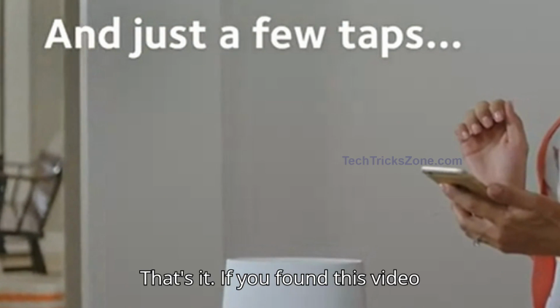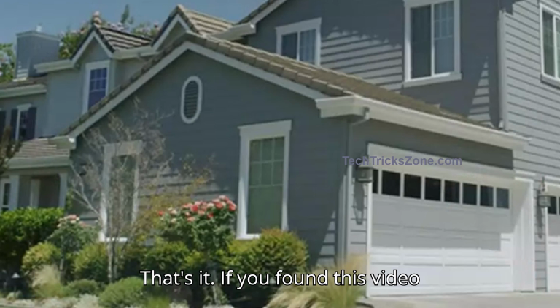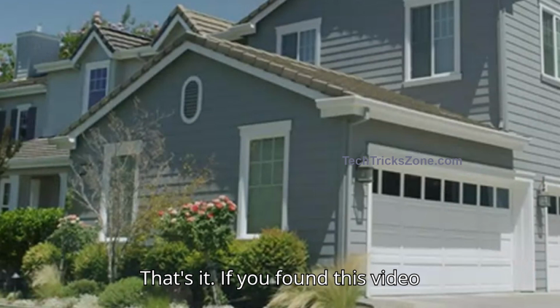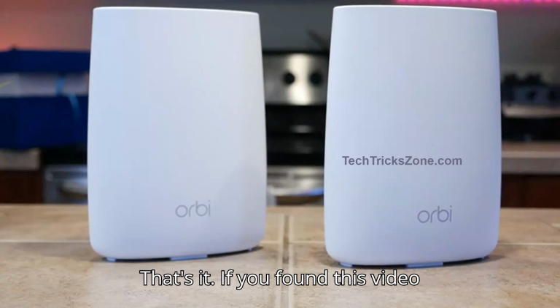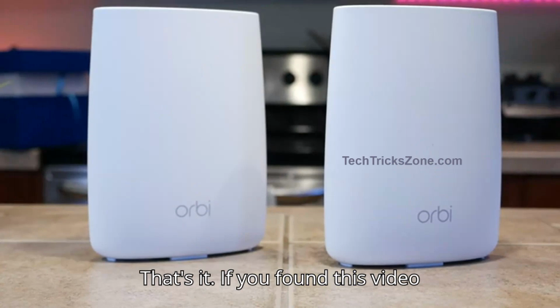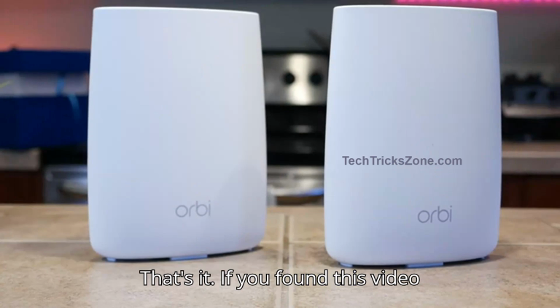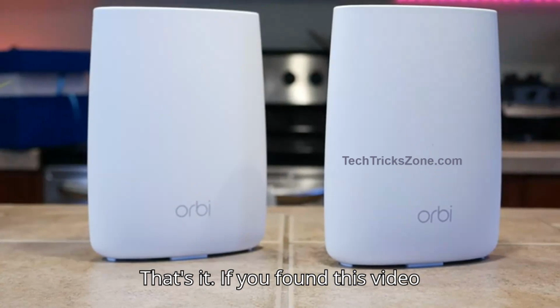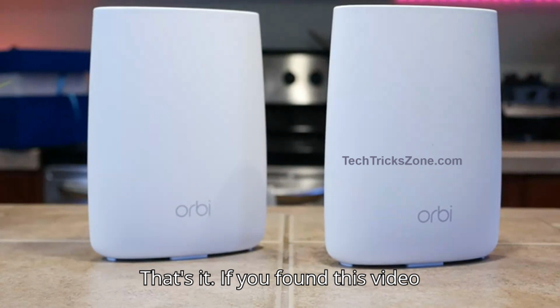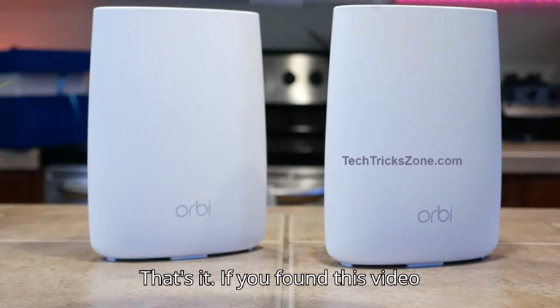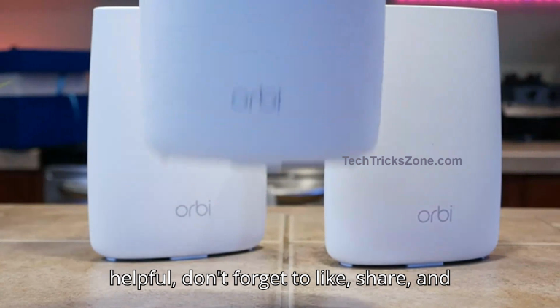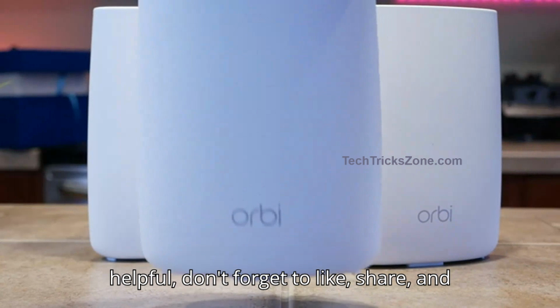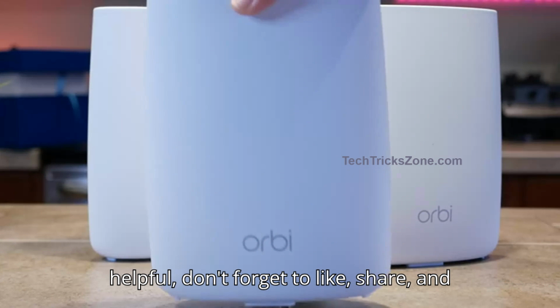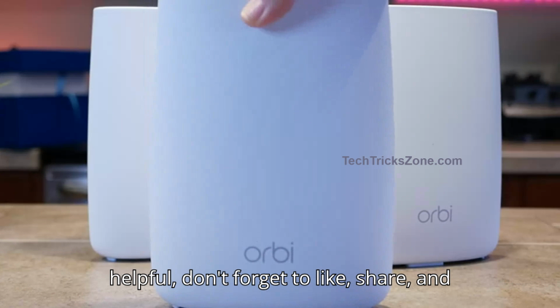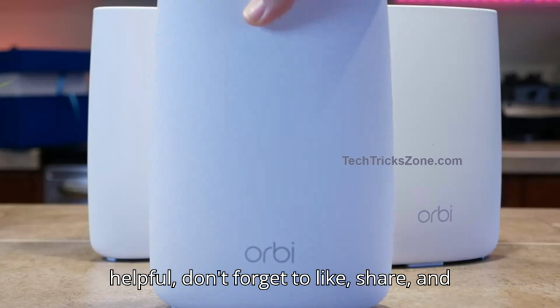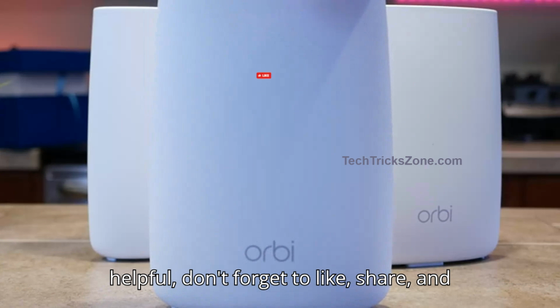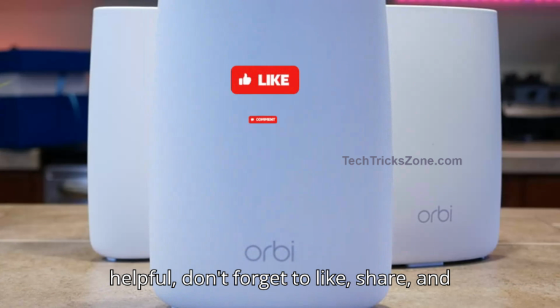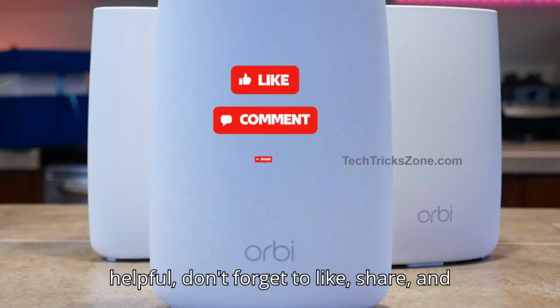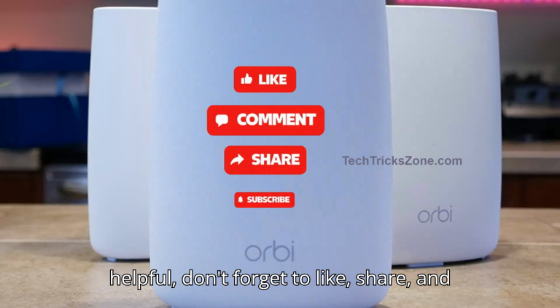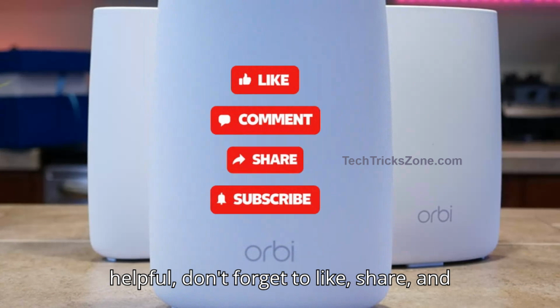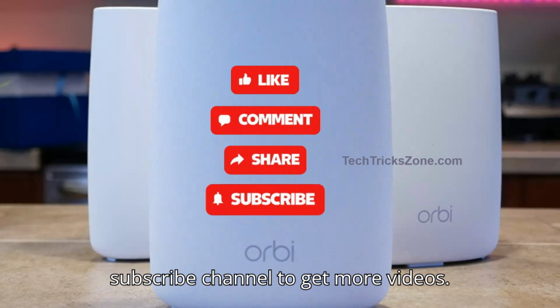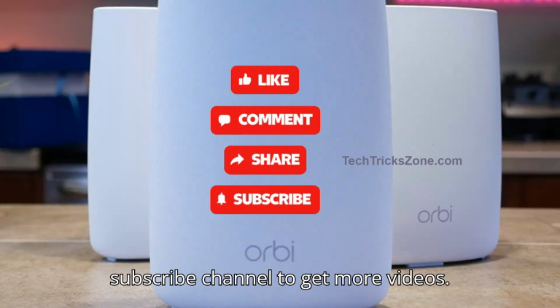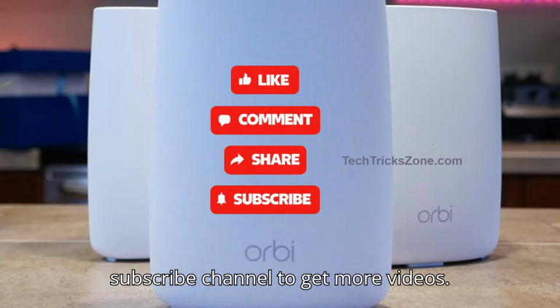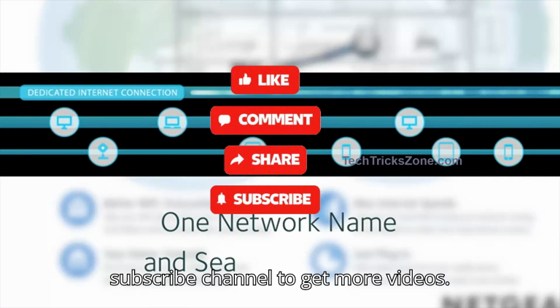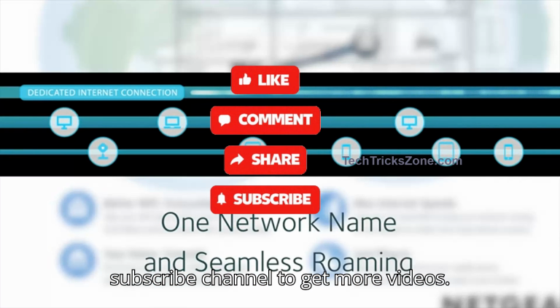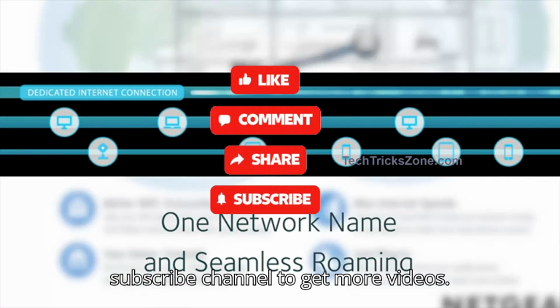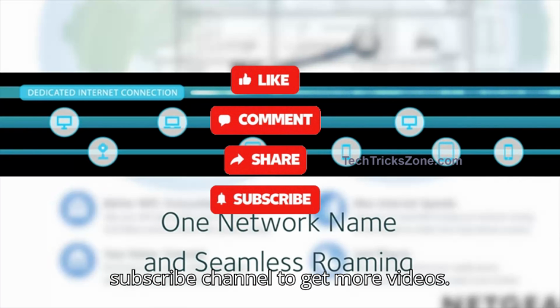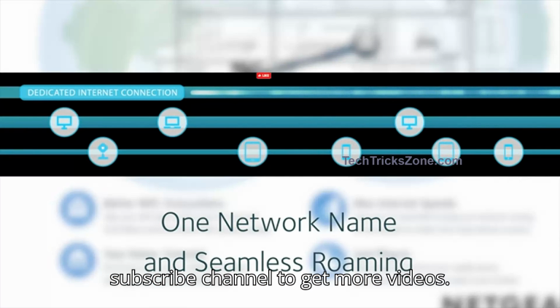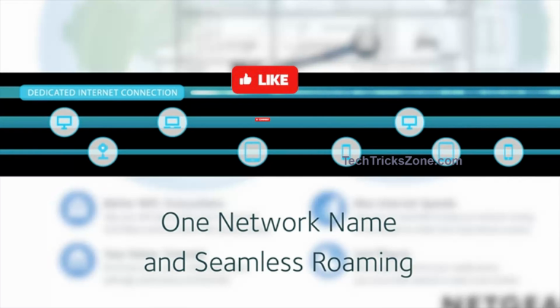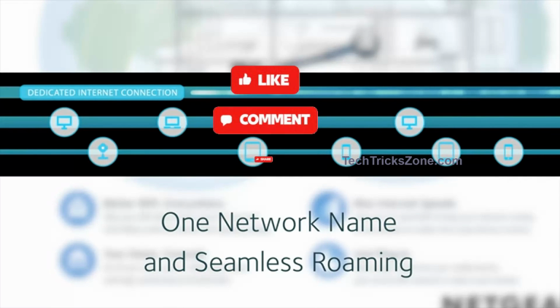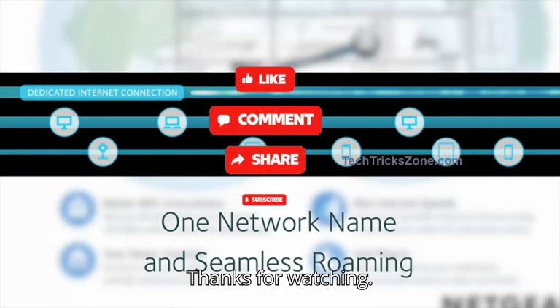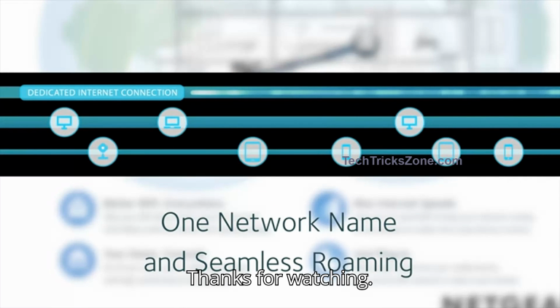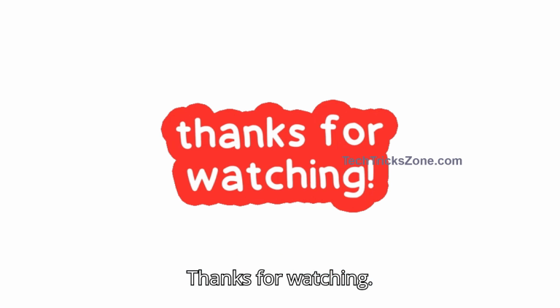That's it! If you found this video helpful, don't forget to like, share, and subscribe to the channel to get more videos. Thanks for watching.